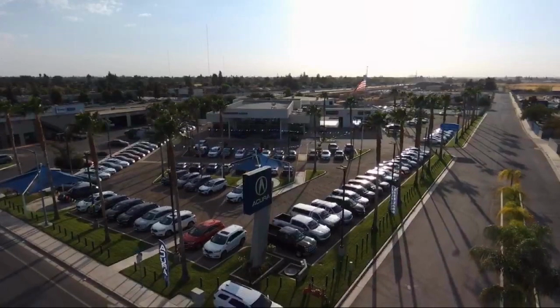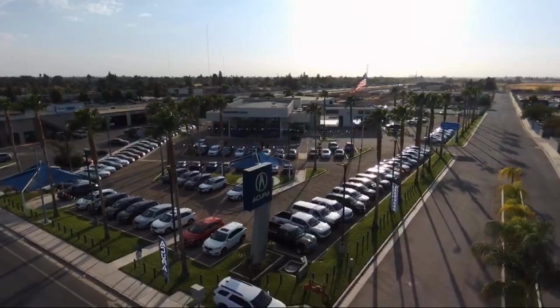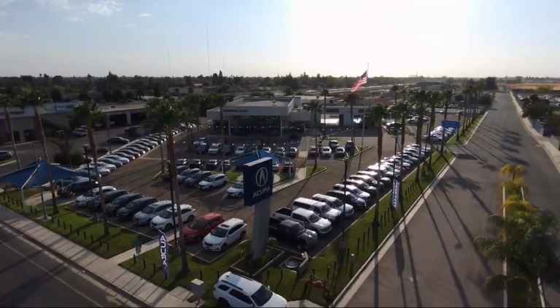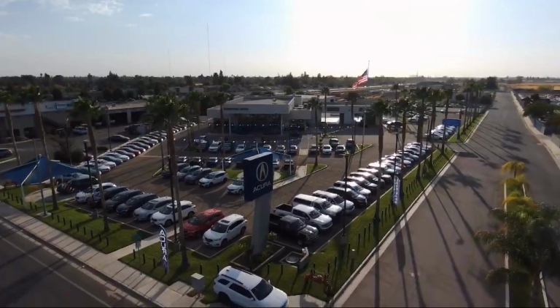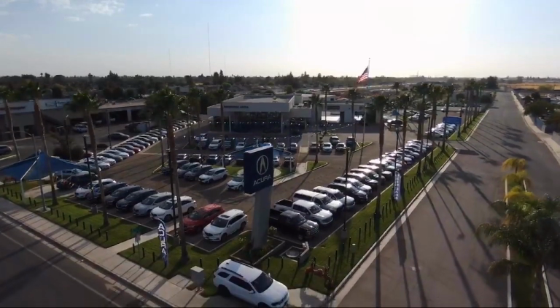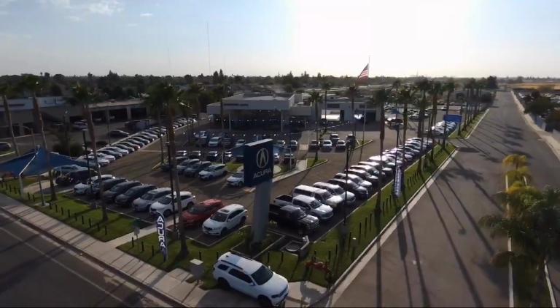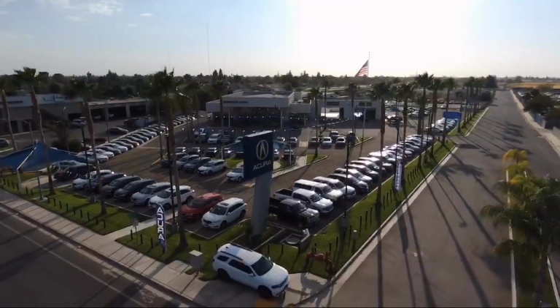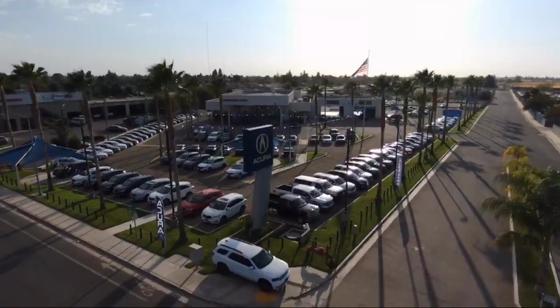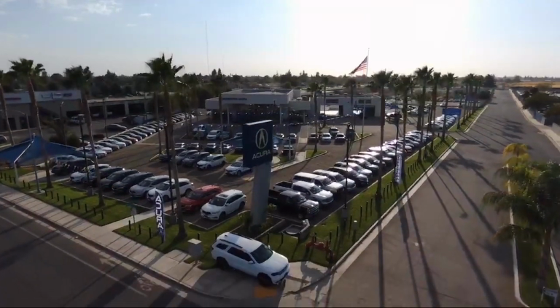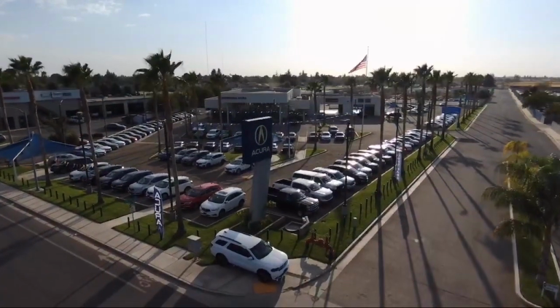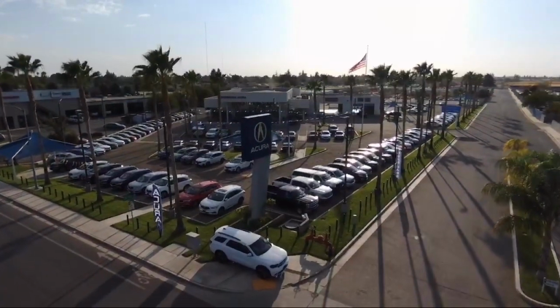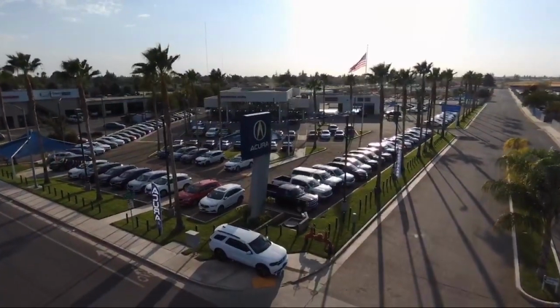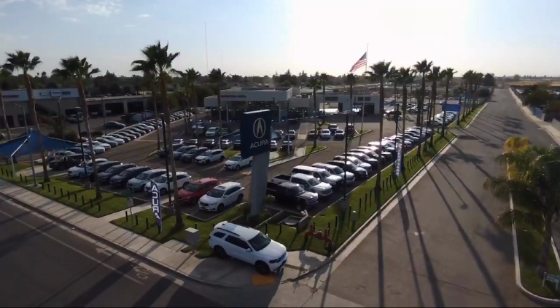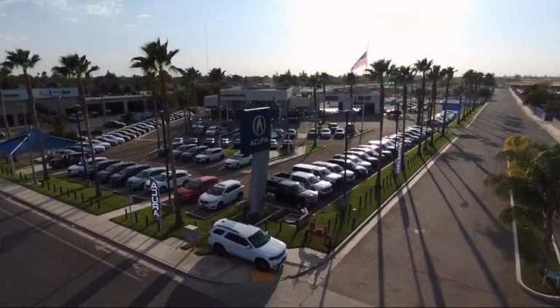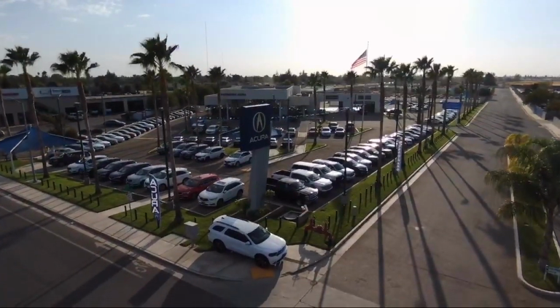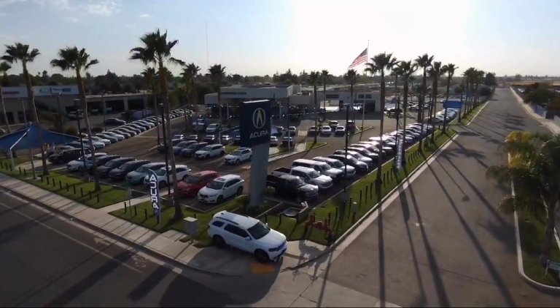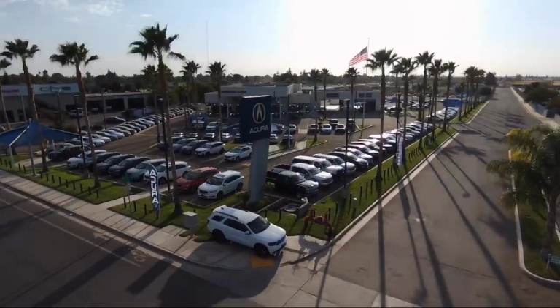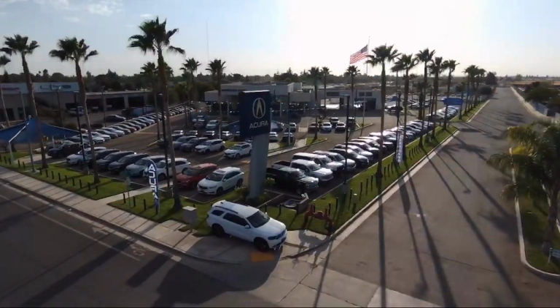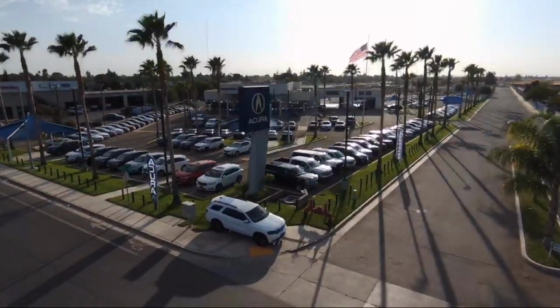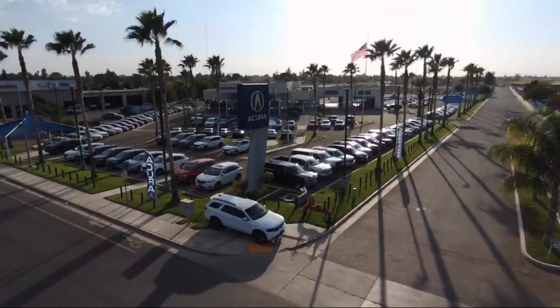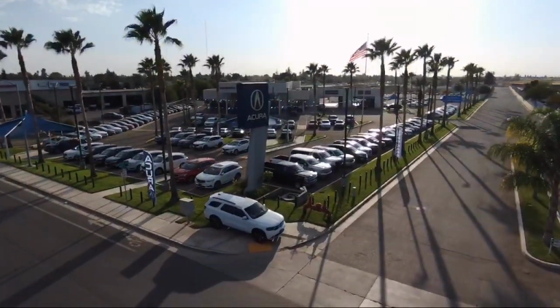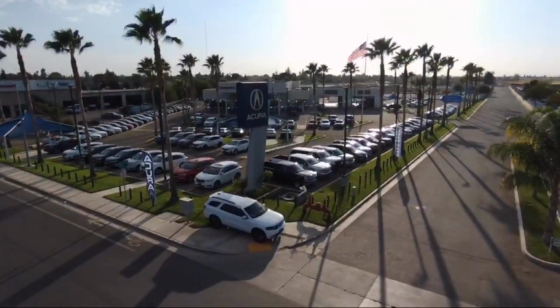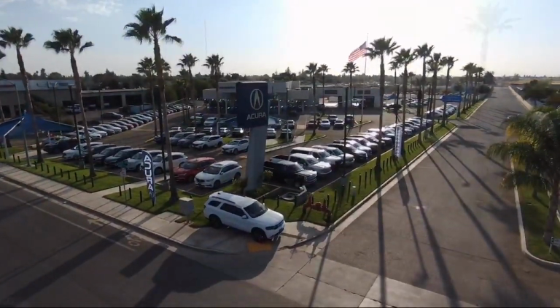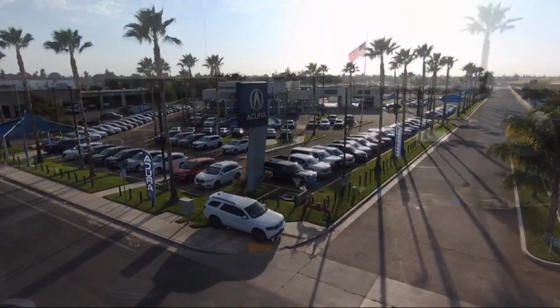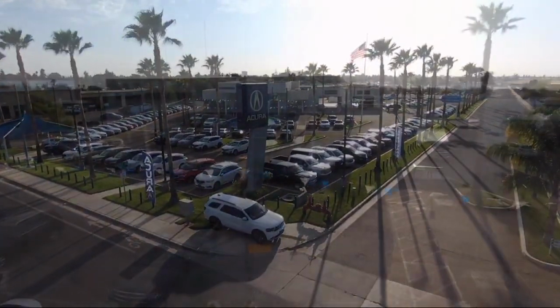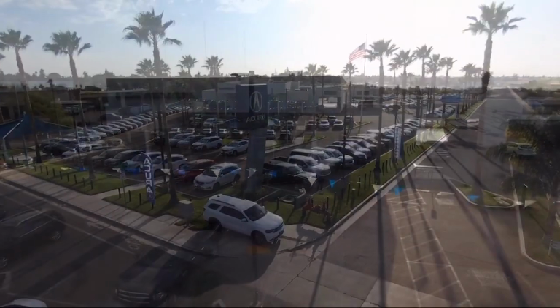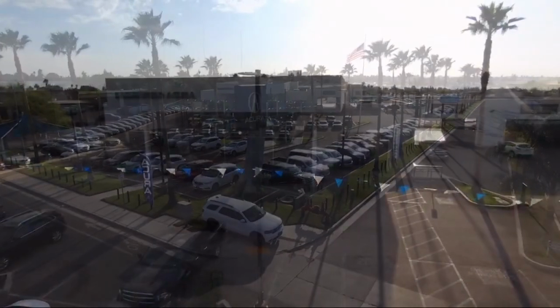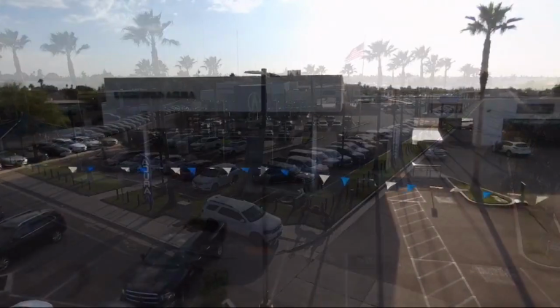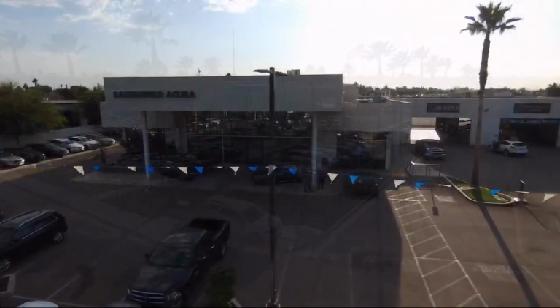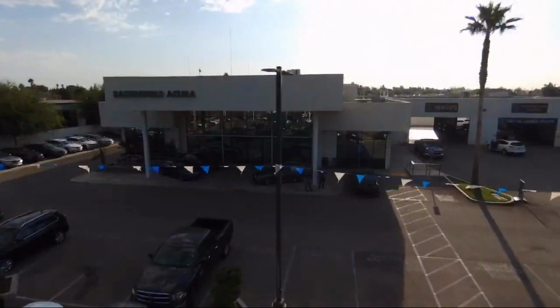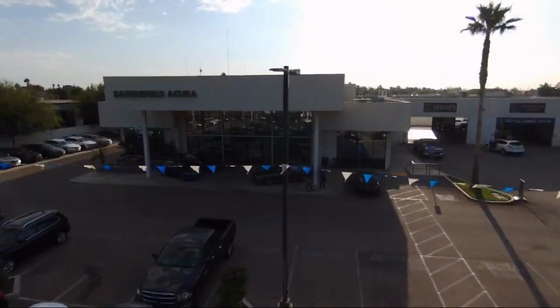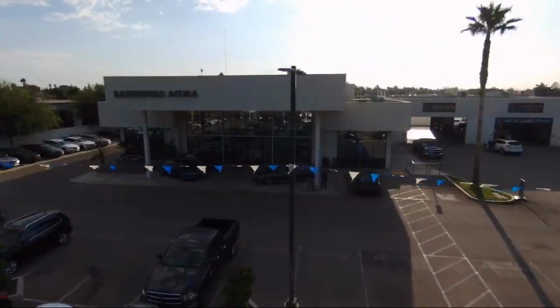Welcome to Family Motors Acura, and here's a look at another one of our great vehicles from our inventory.